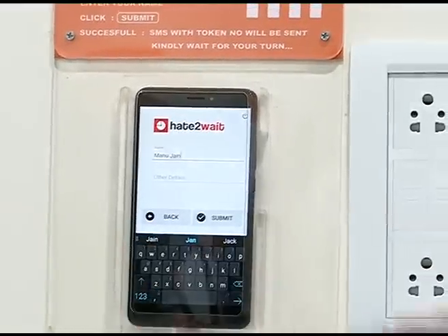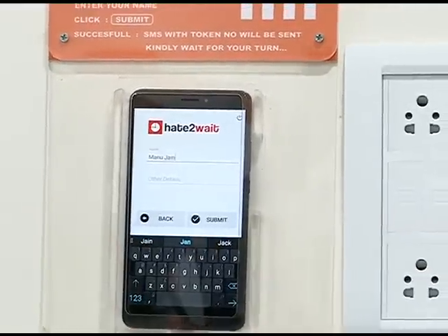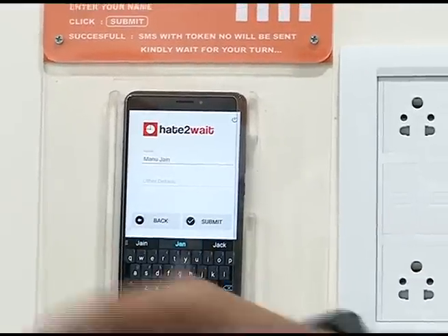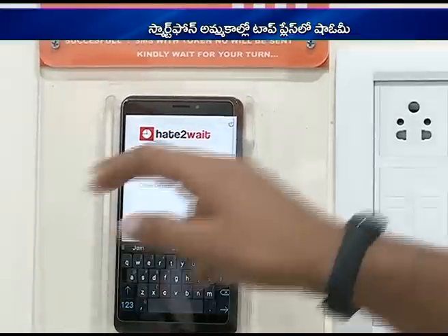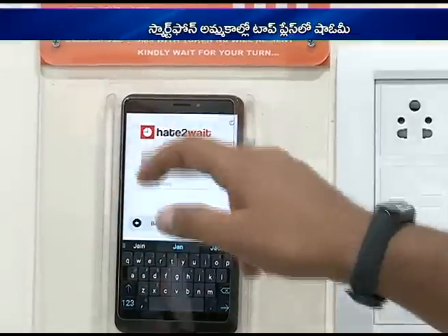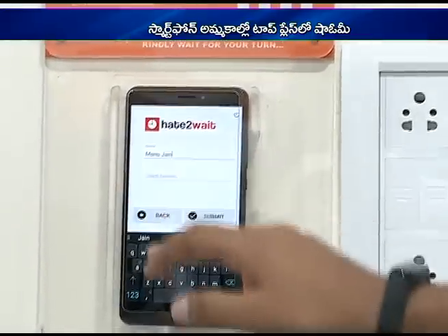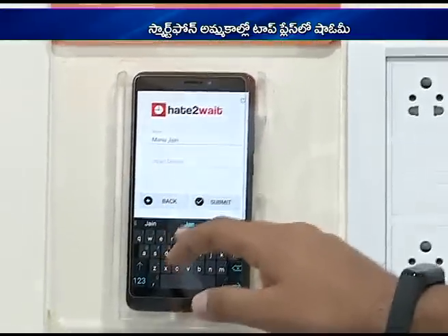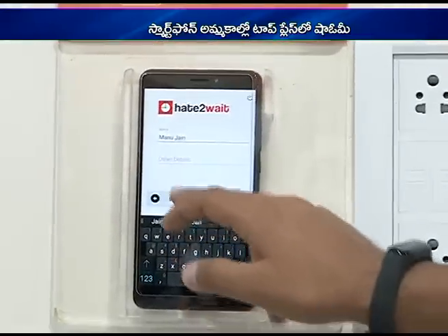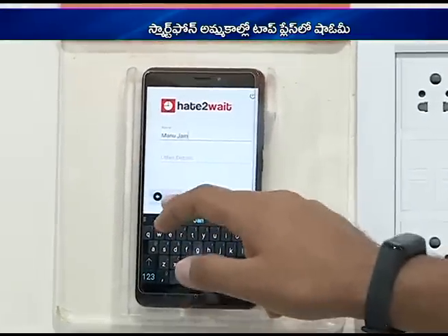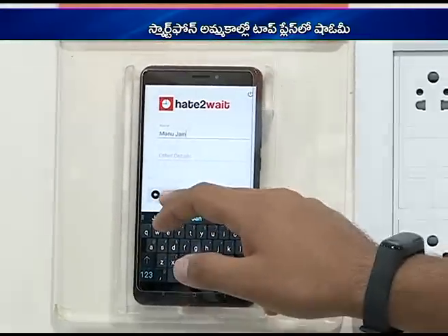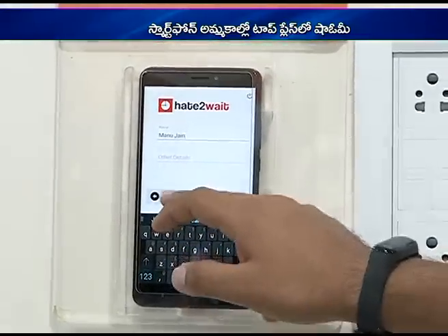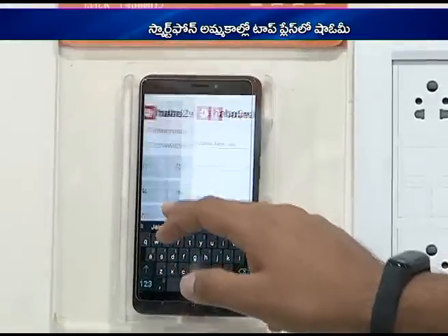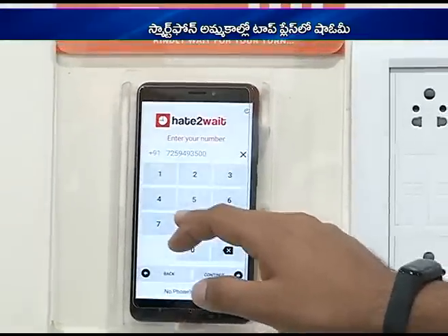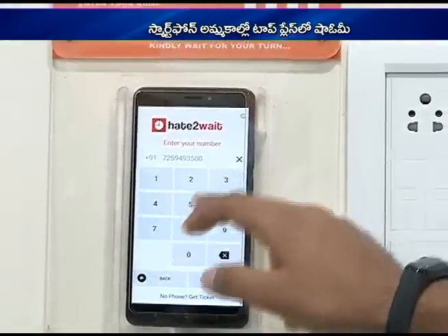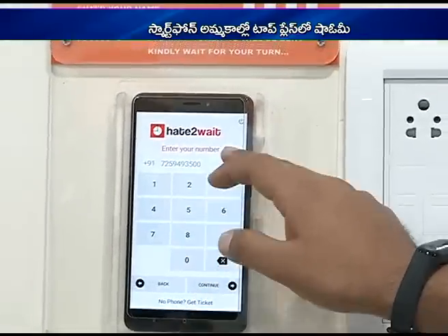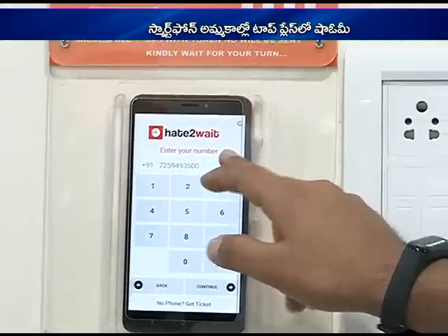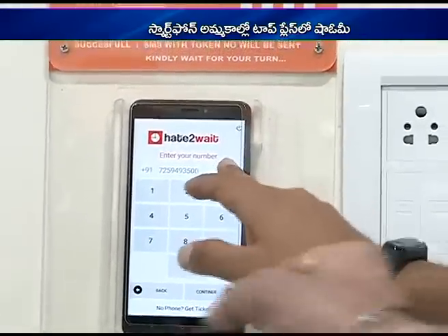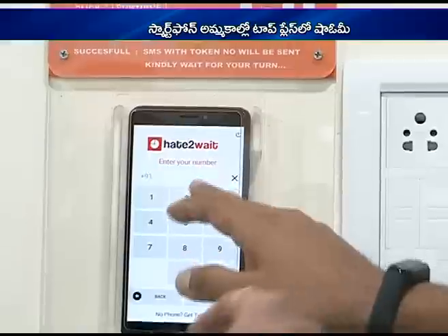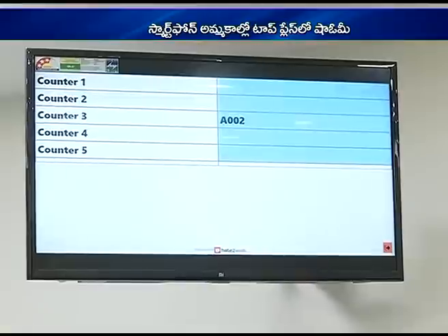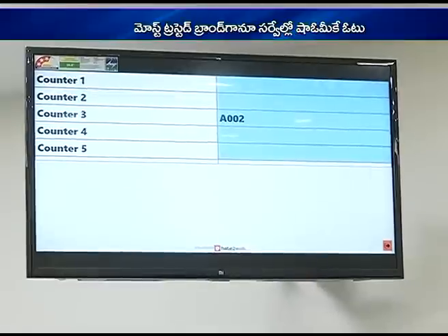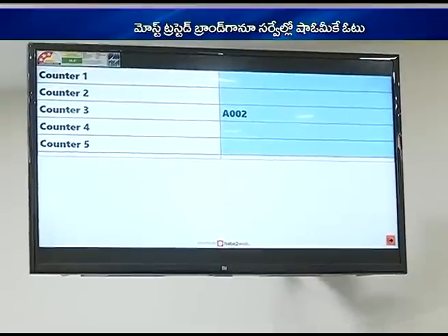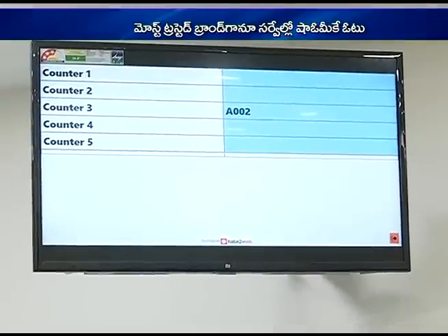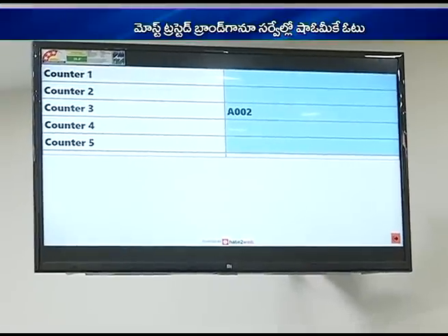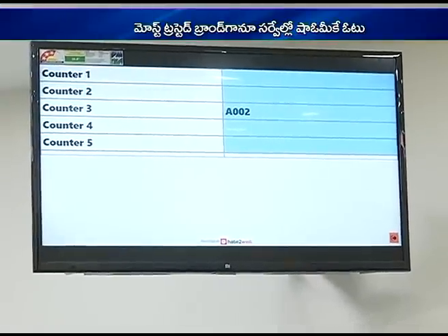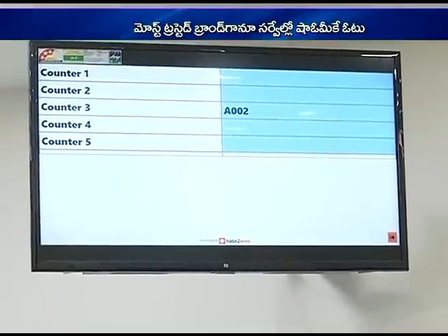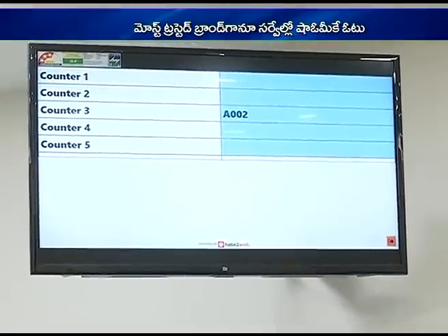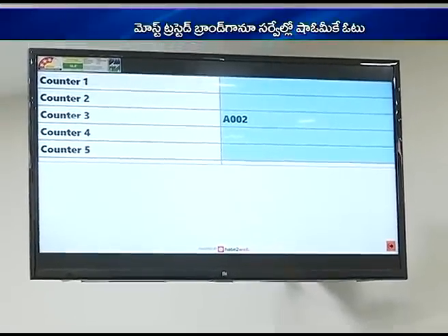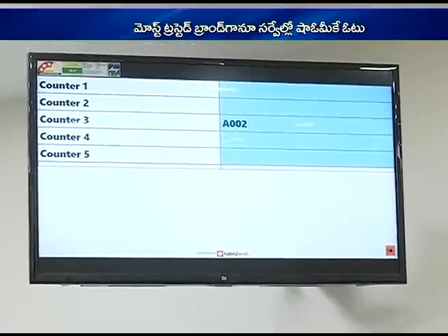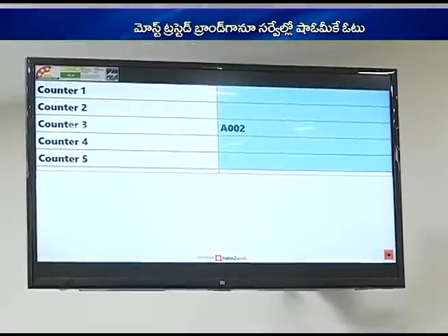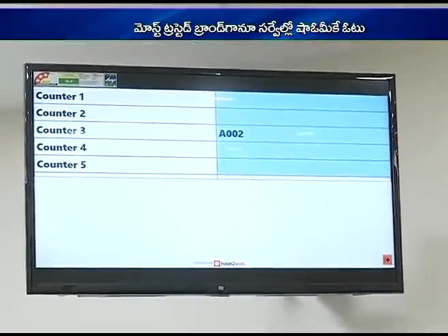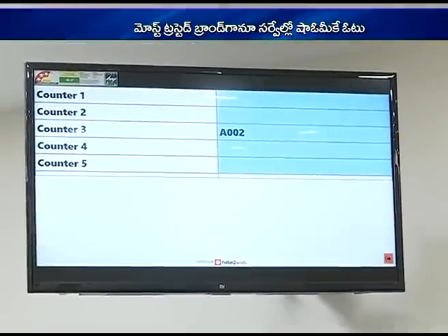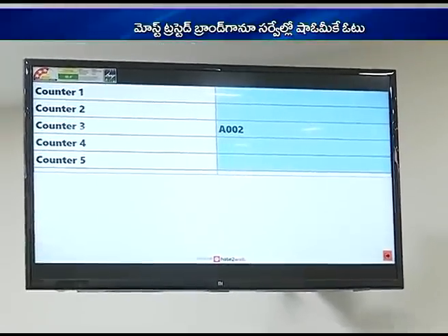I'll use a different number since I already tried it this morning. Why don't you give me your number? When your turn comes, the number will be called out and you can go to the service counter.